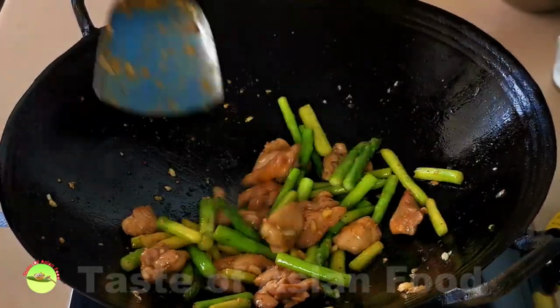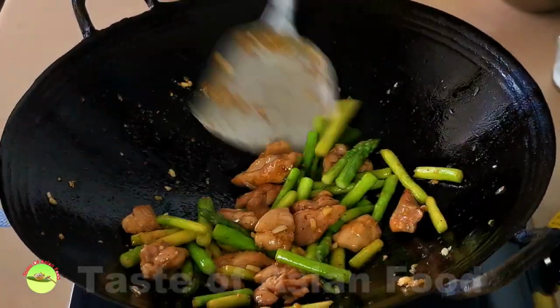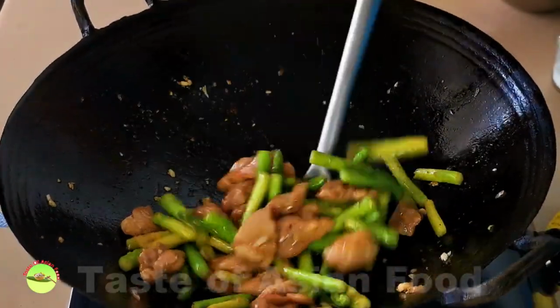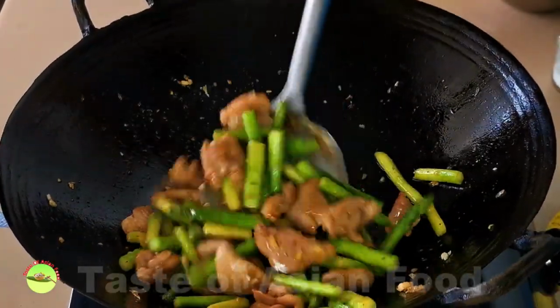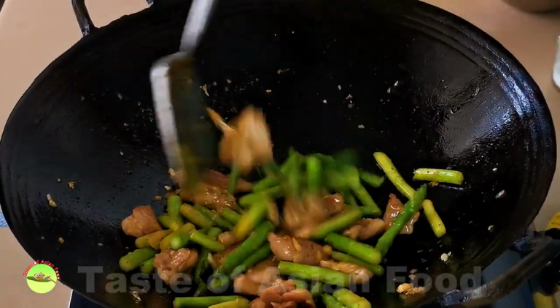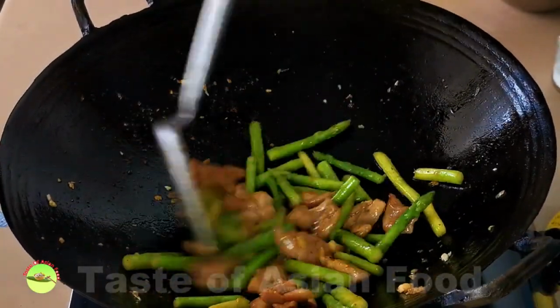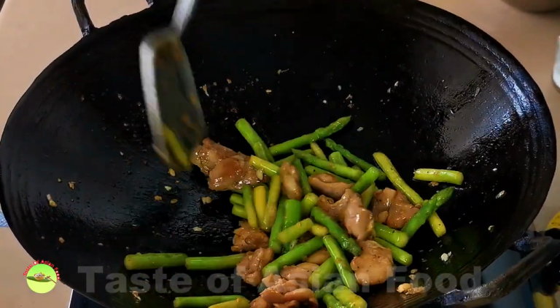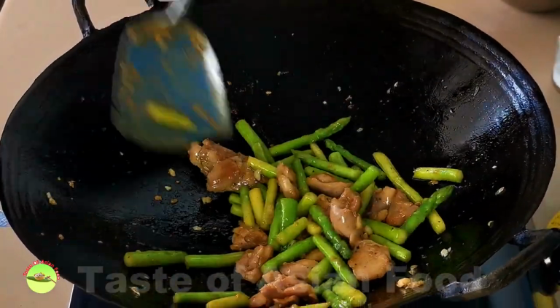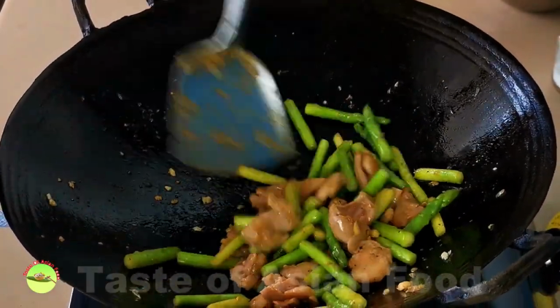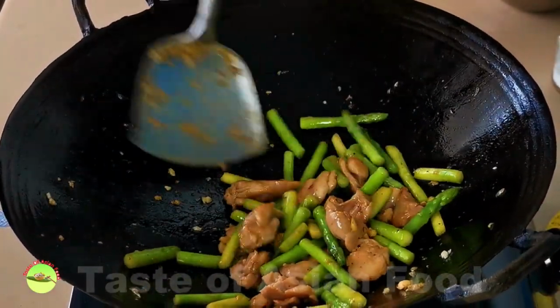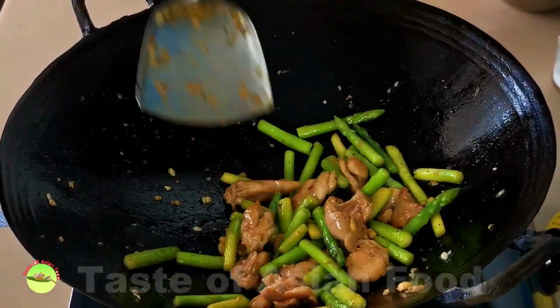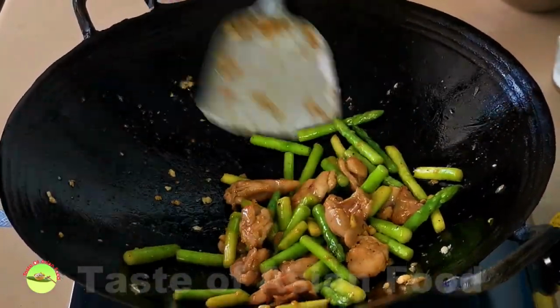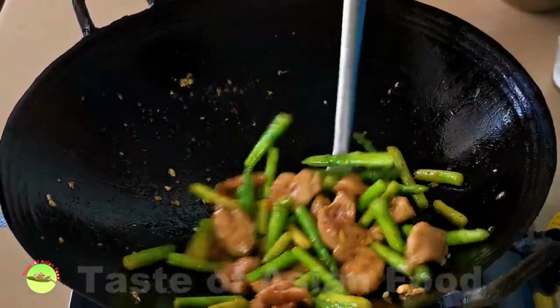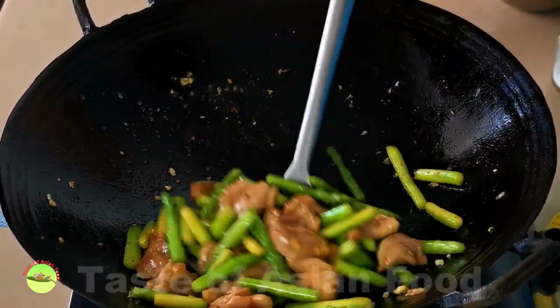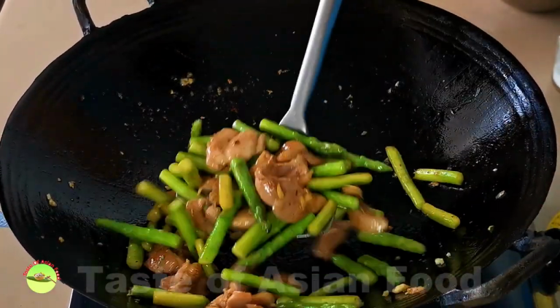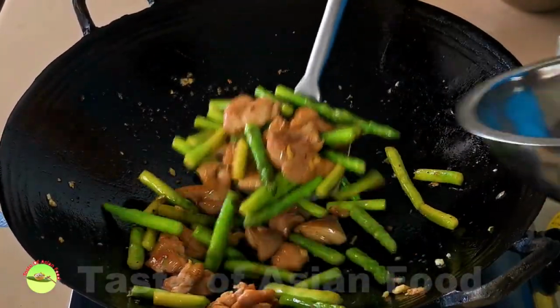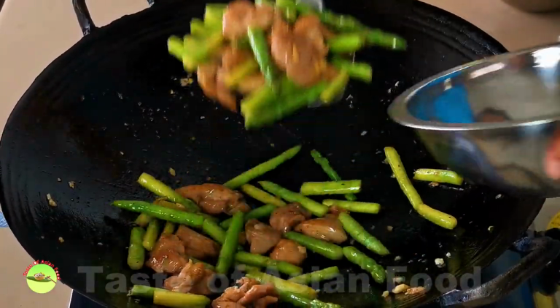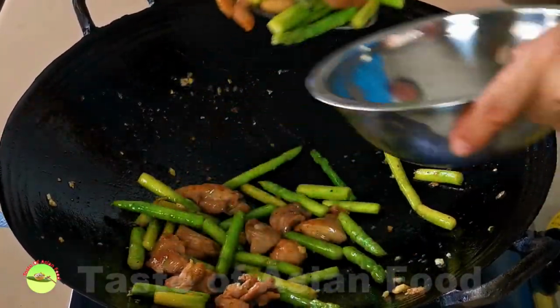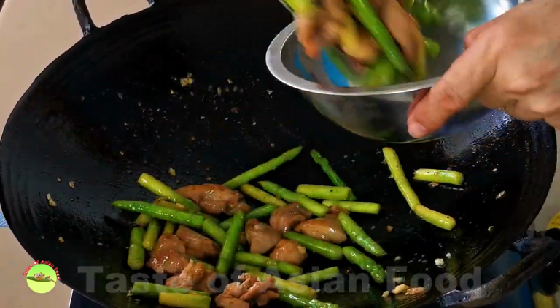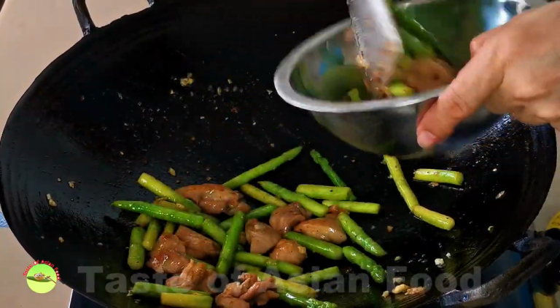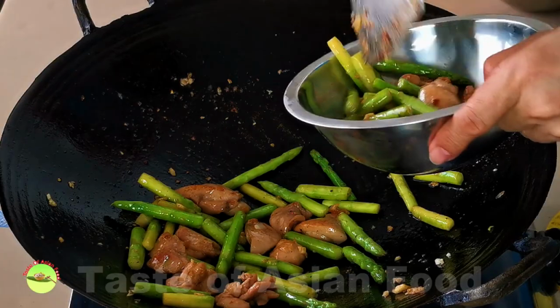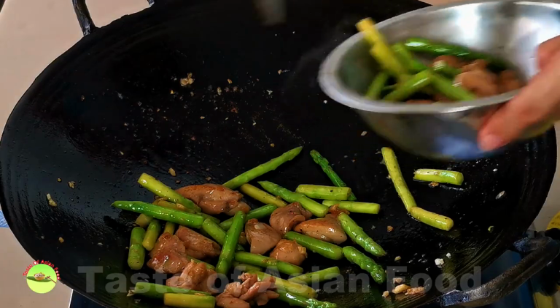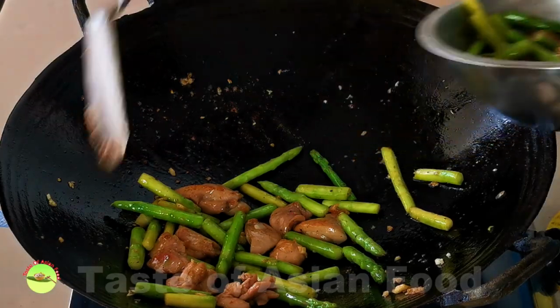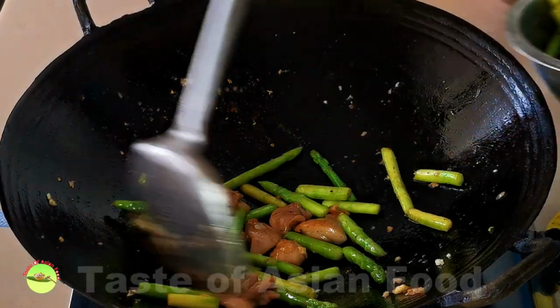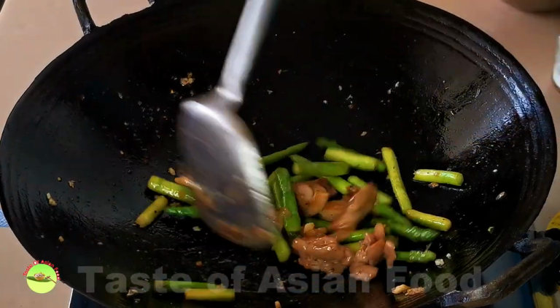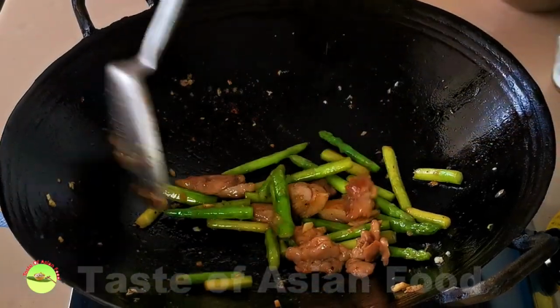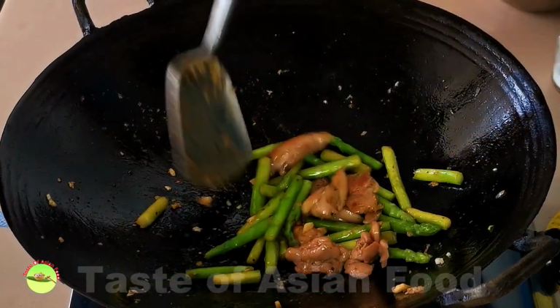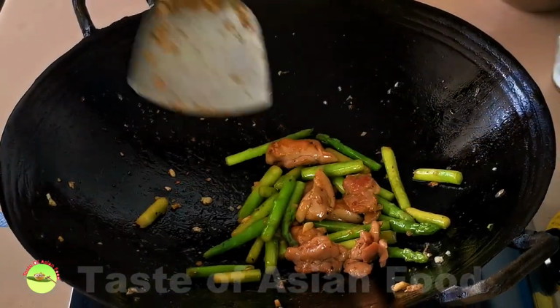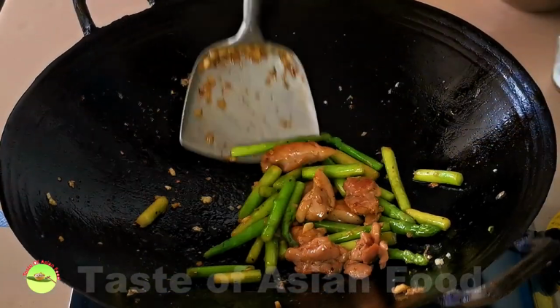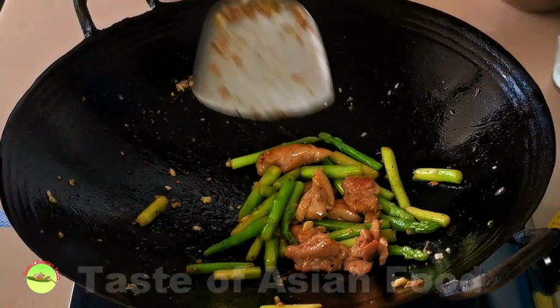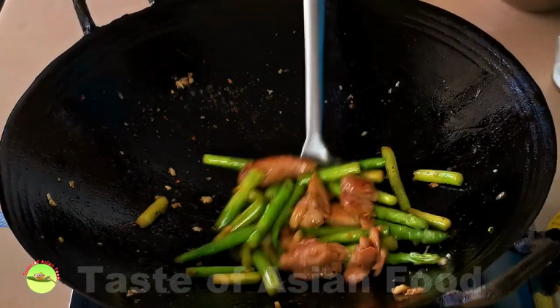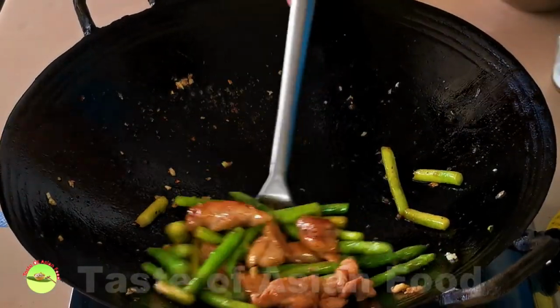Give it a few quick stirs and flips over high heat and dish out immediately.